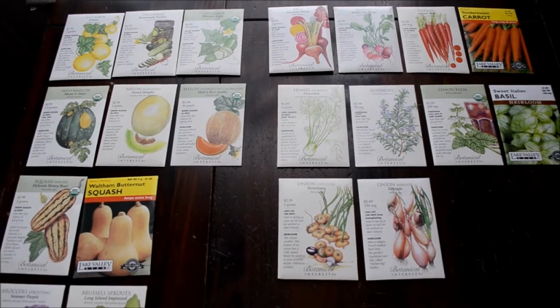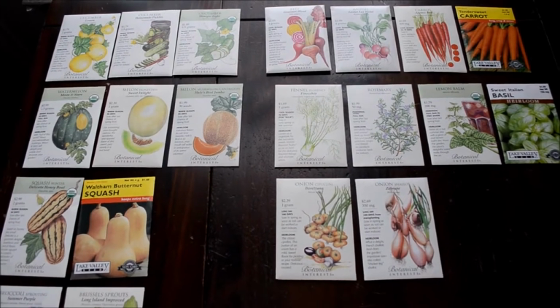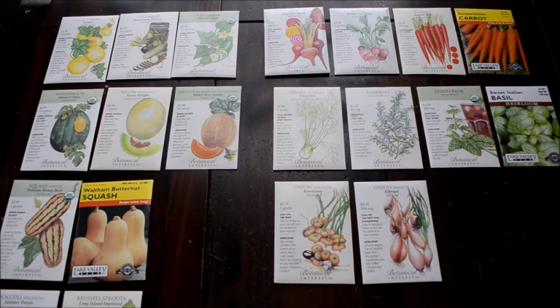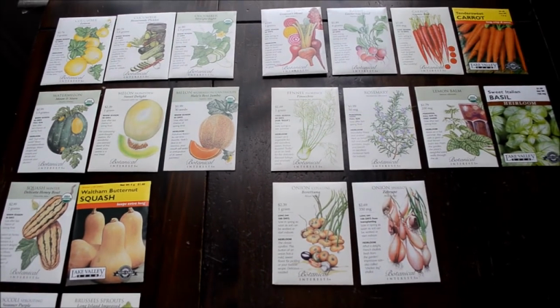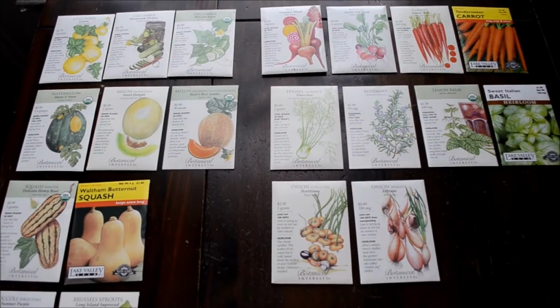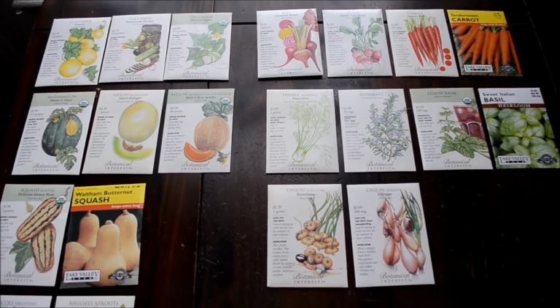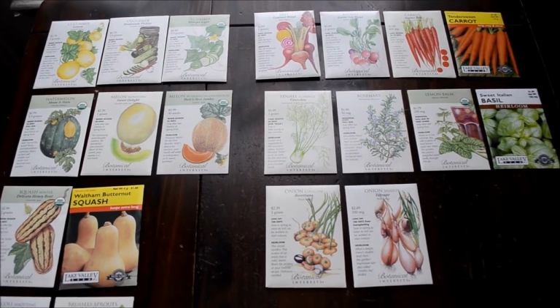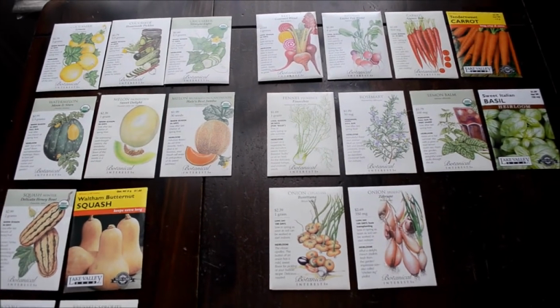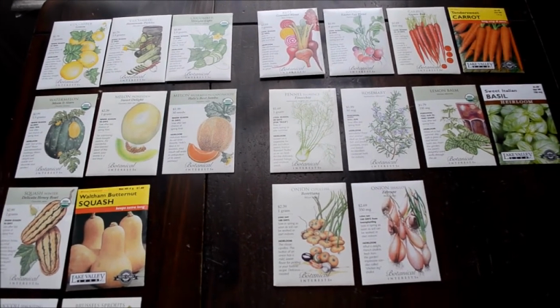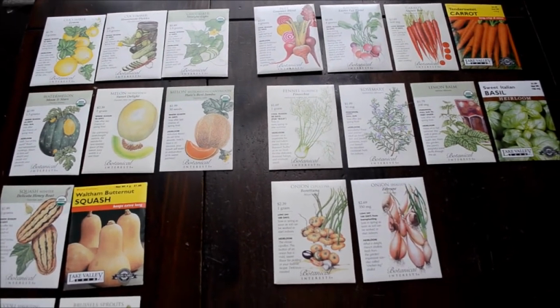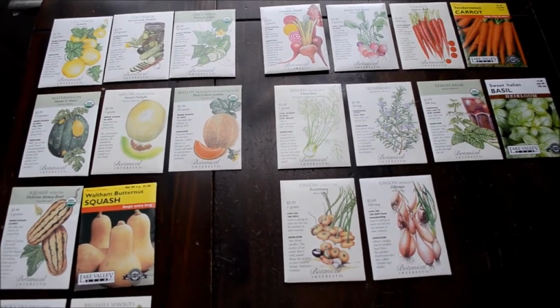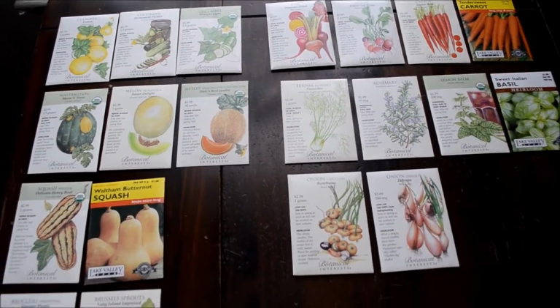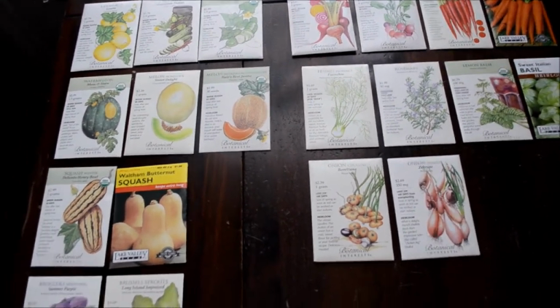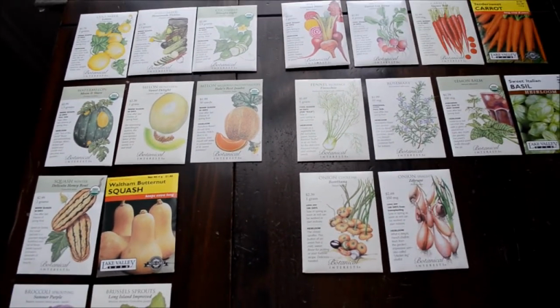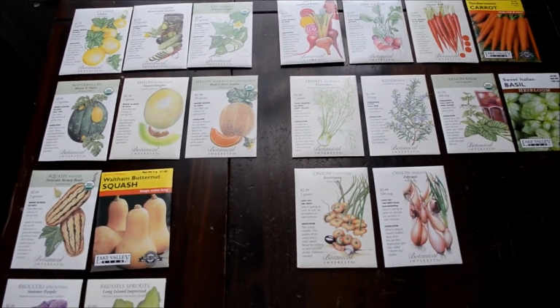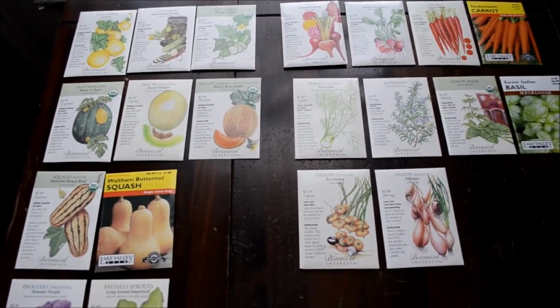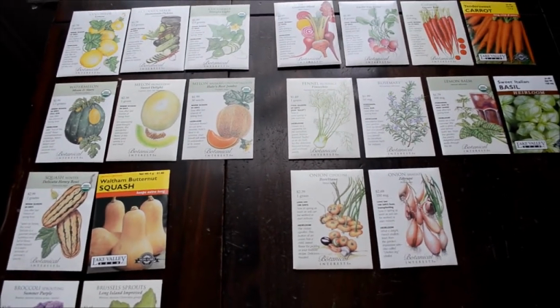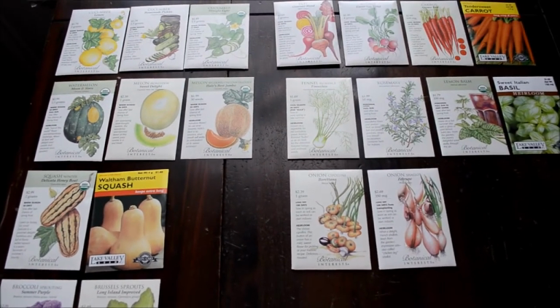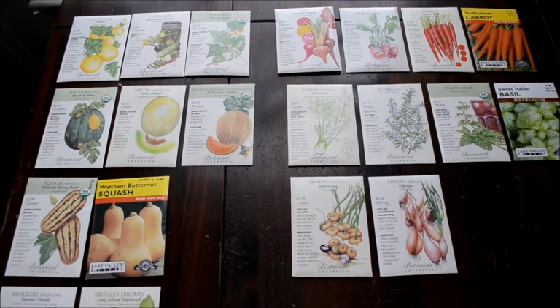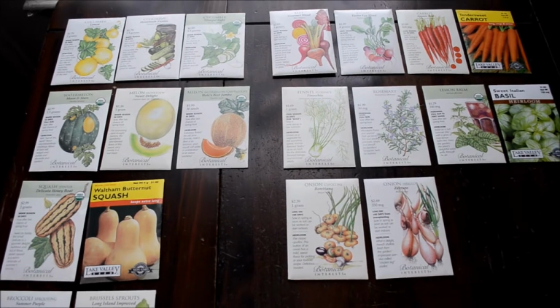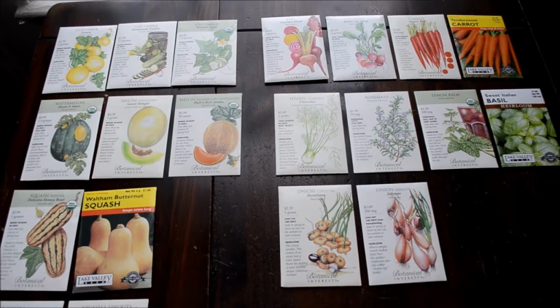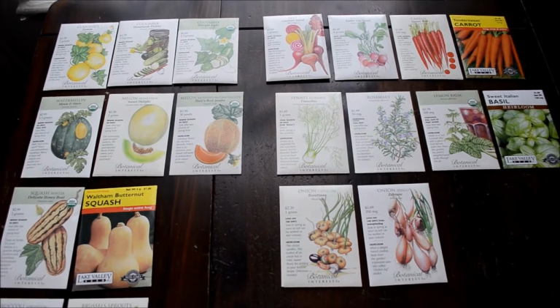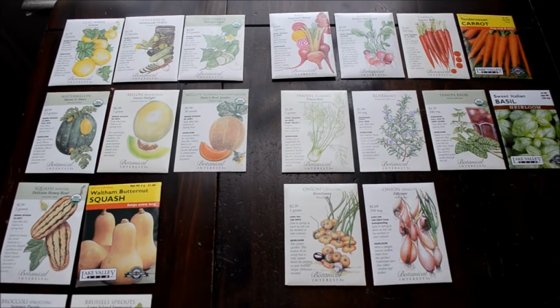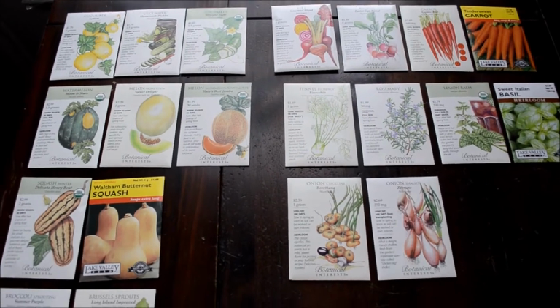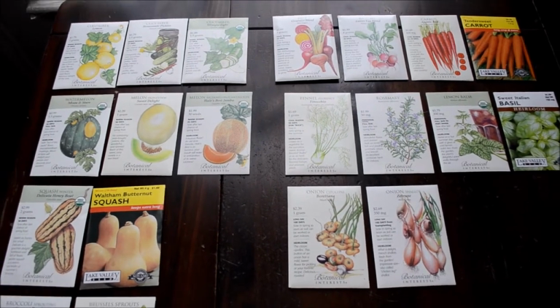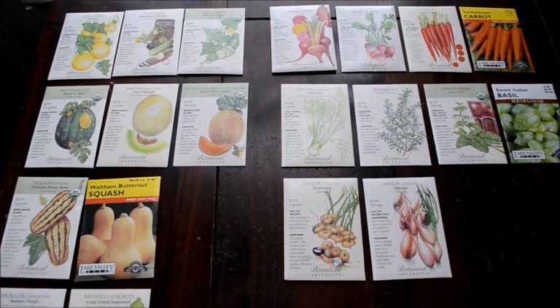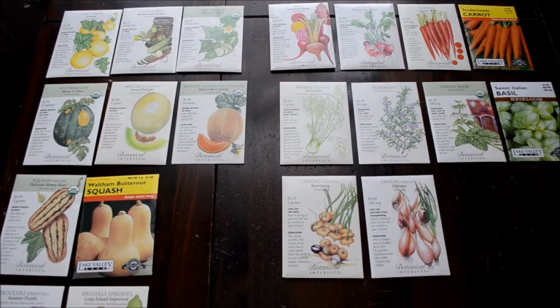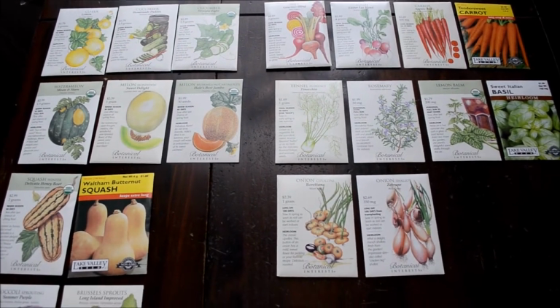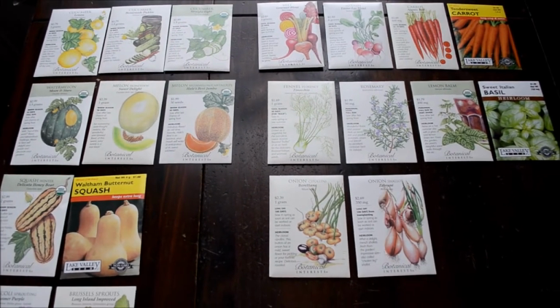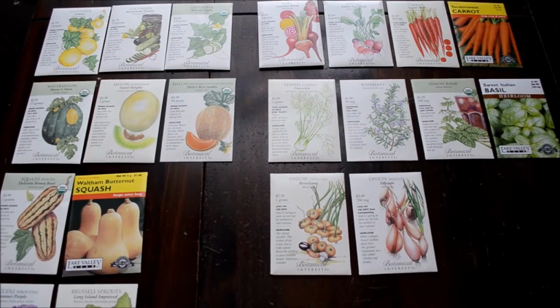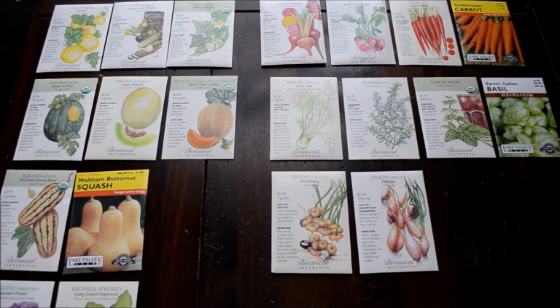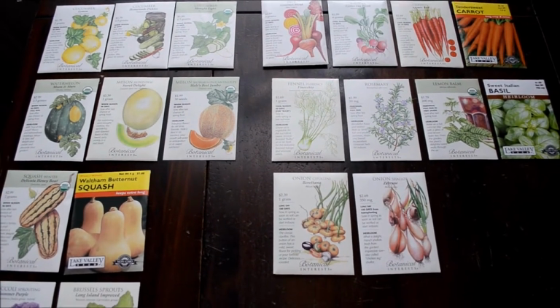I'm going to show you over the next couple of videos how I organize our seeds so I know what to buy and things like that.